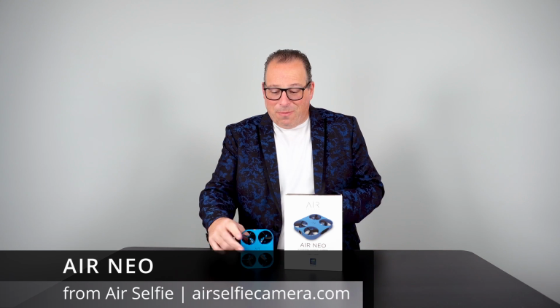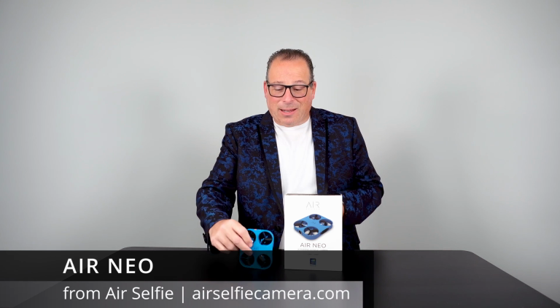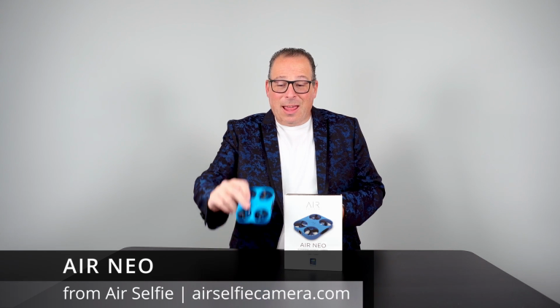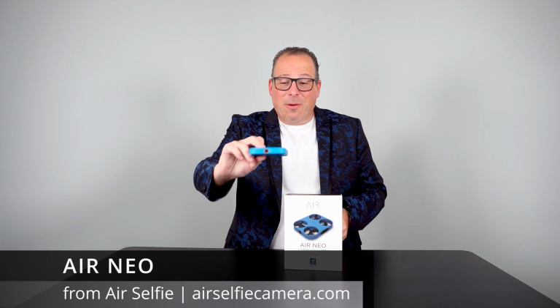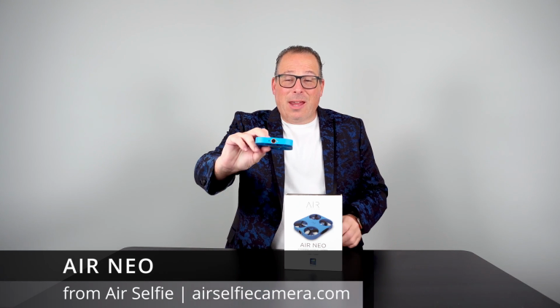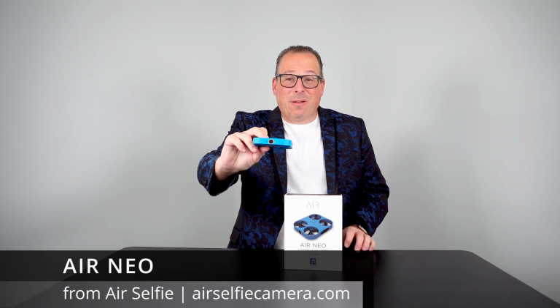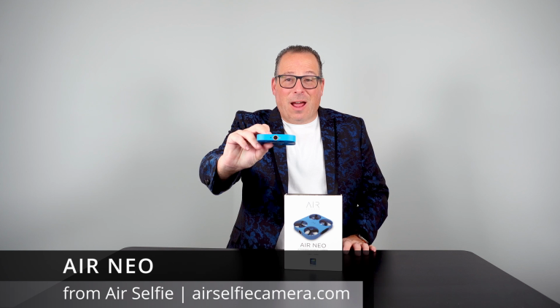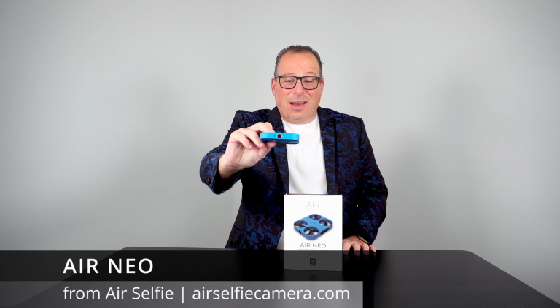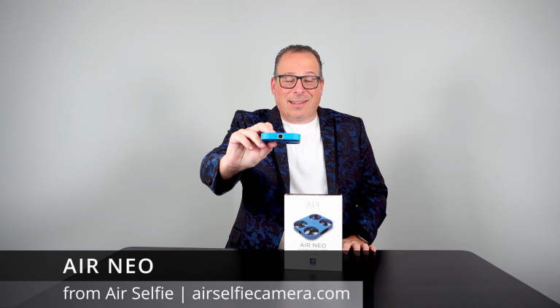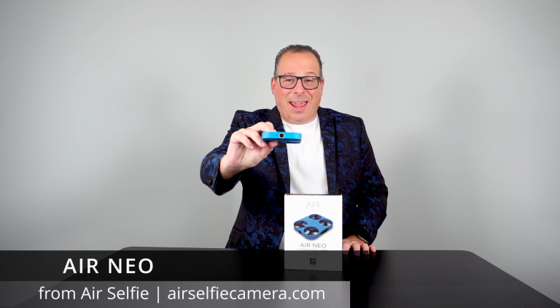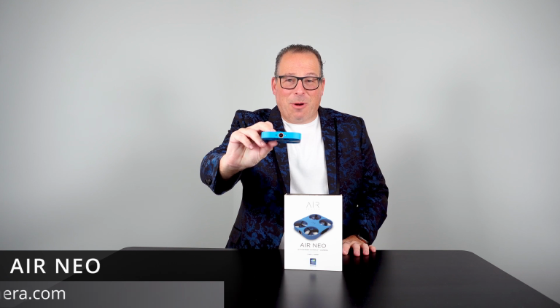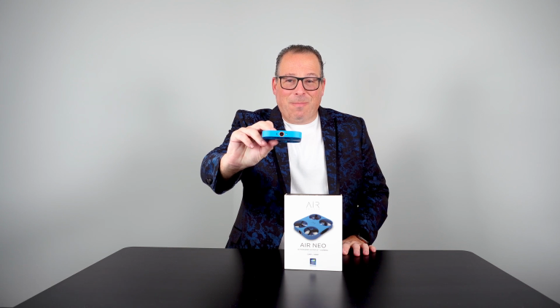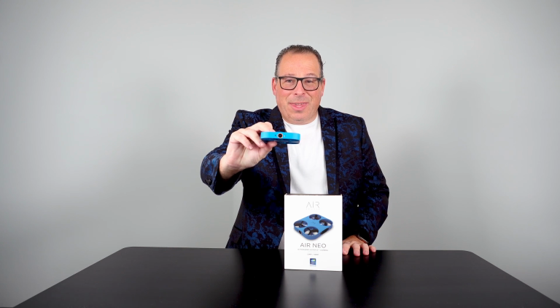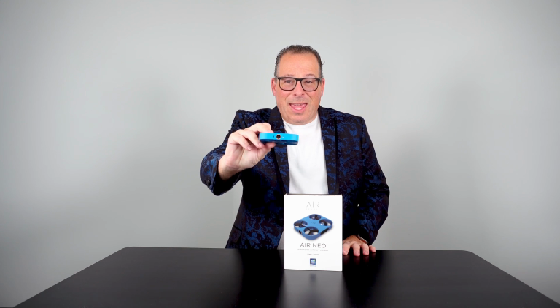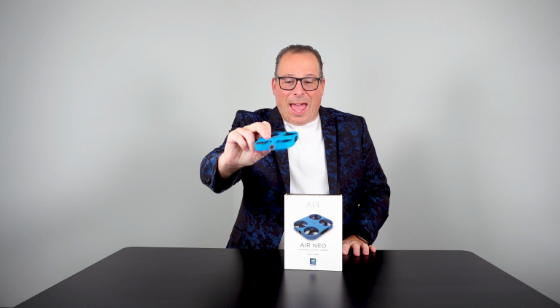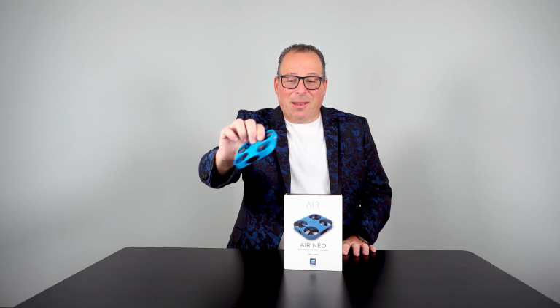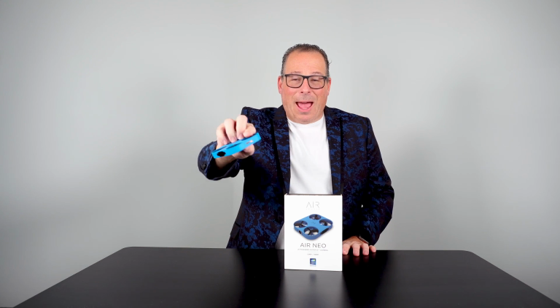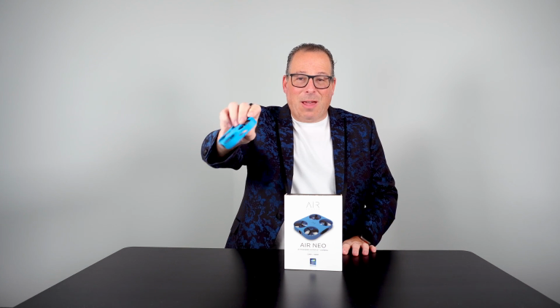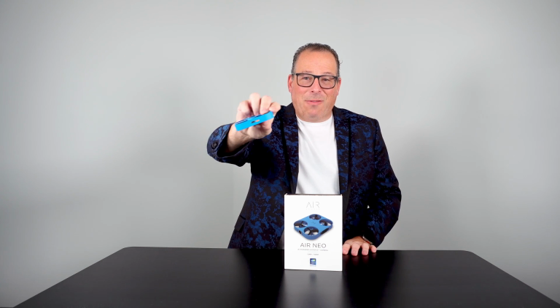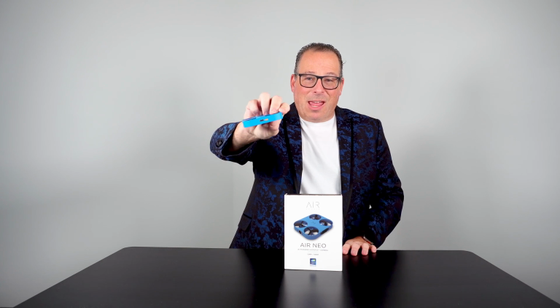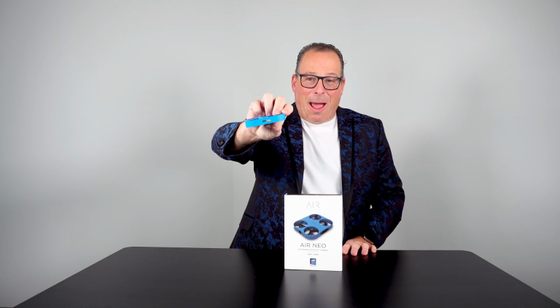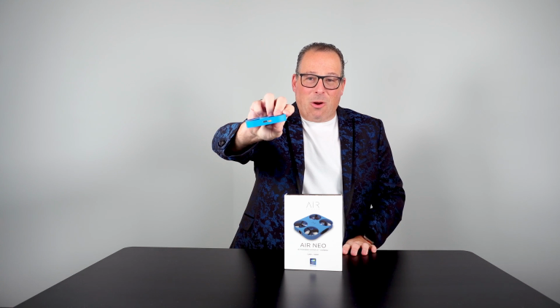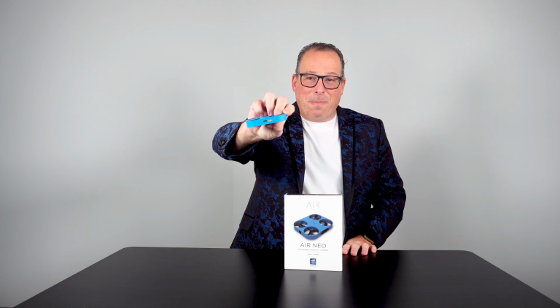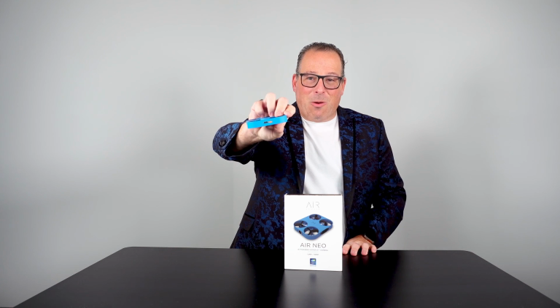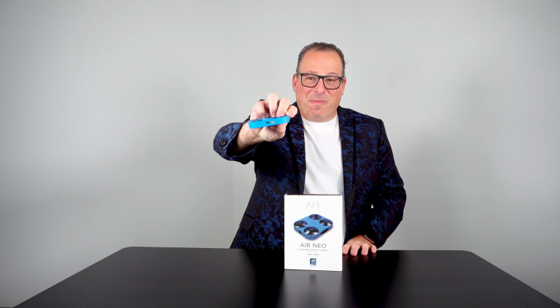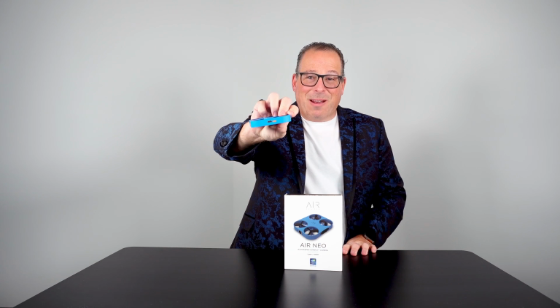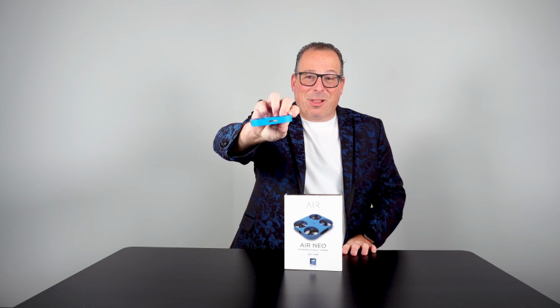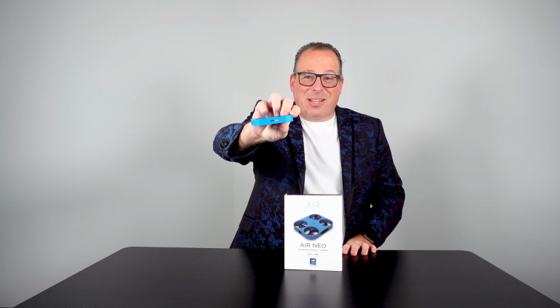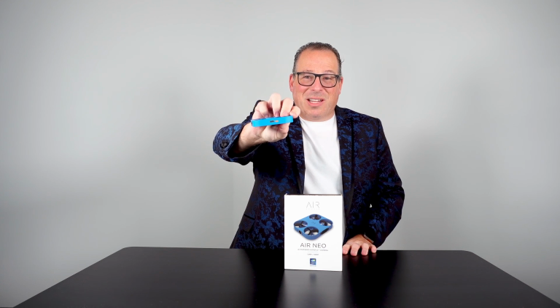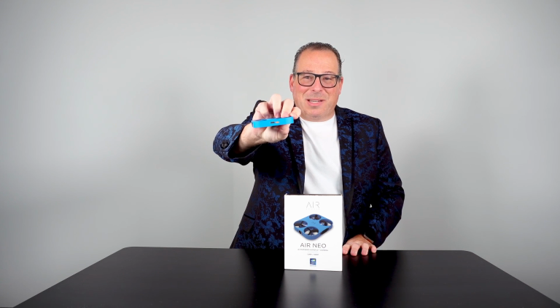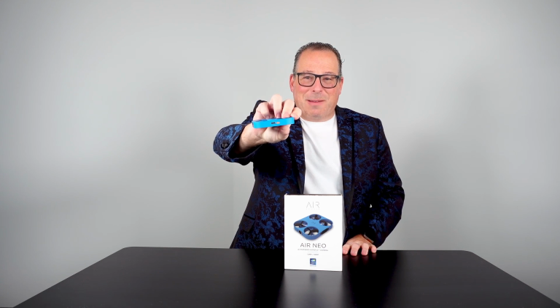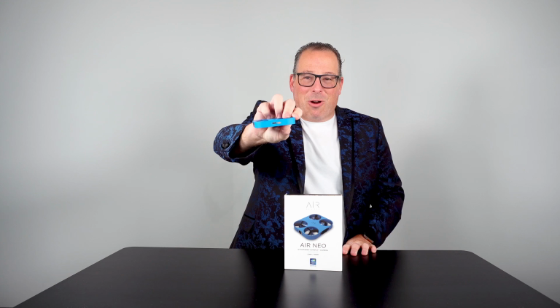Right here in the front it has a camera, and in the back you have a power on/power off button plus a USB-C port.